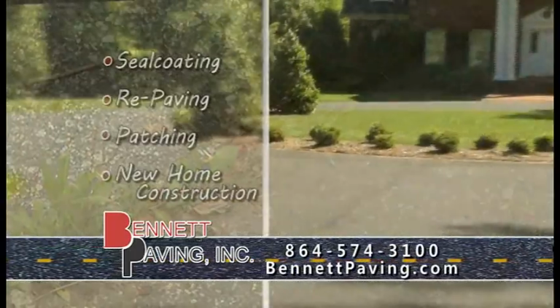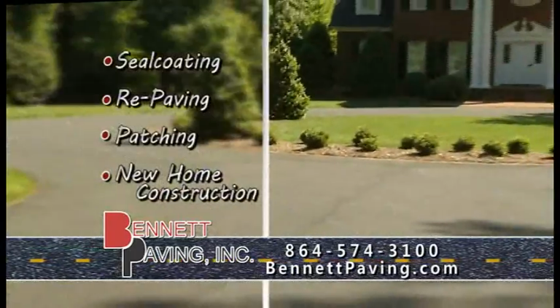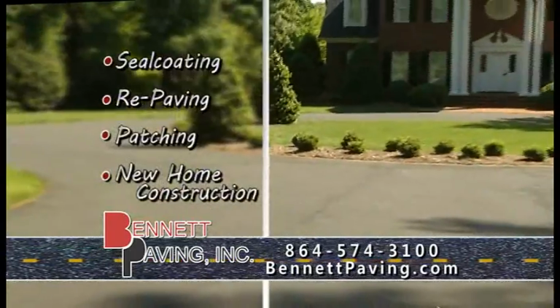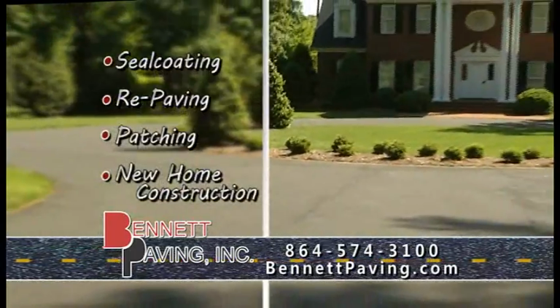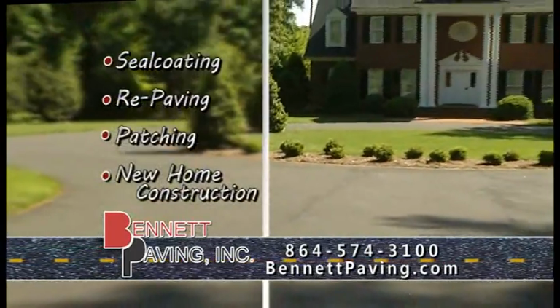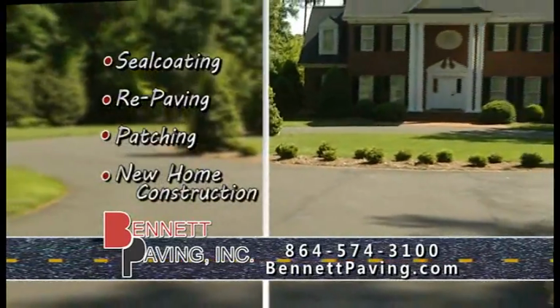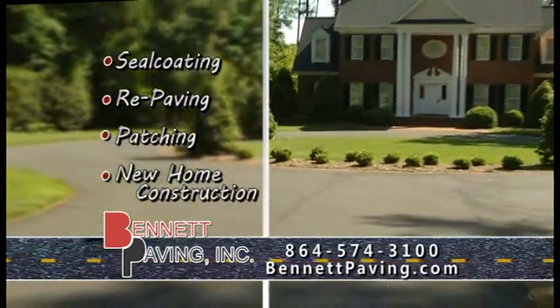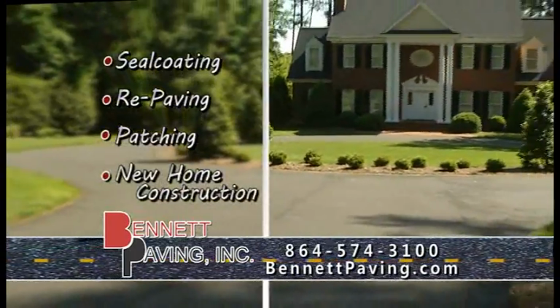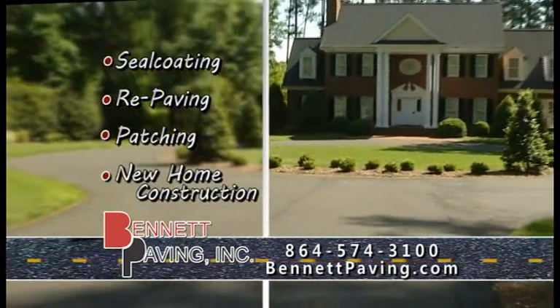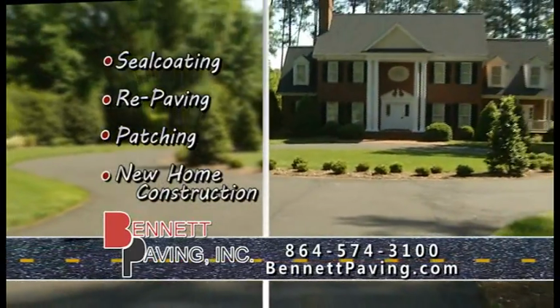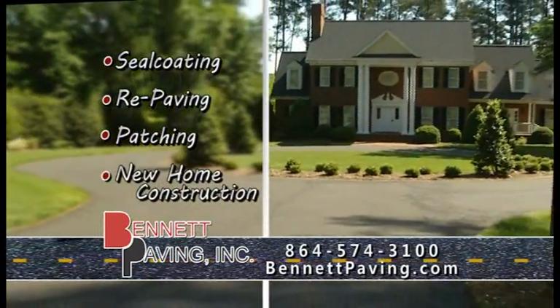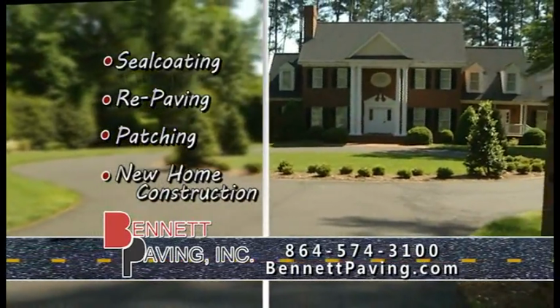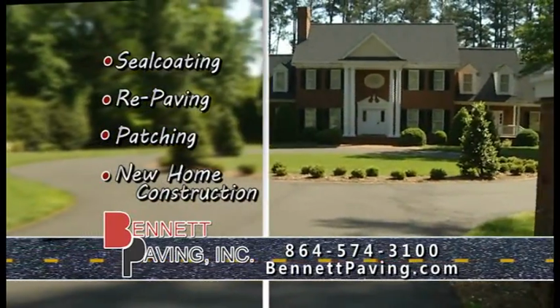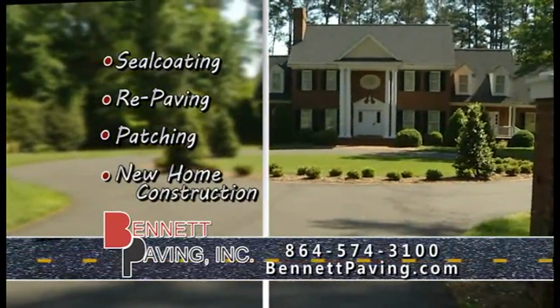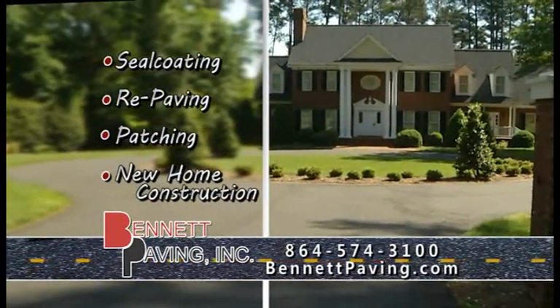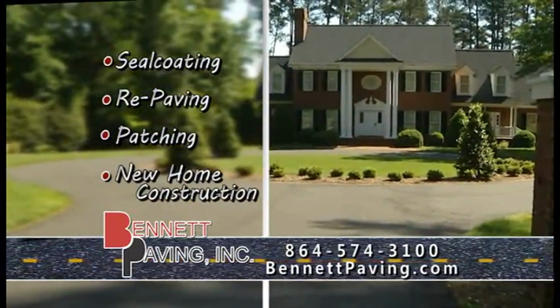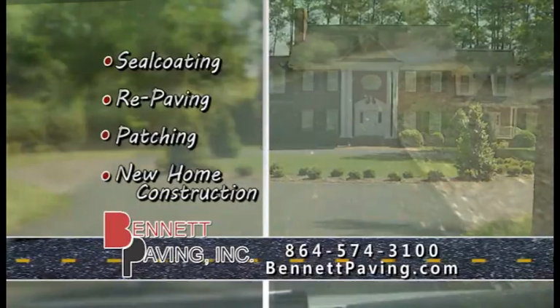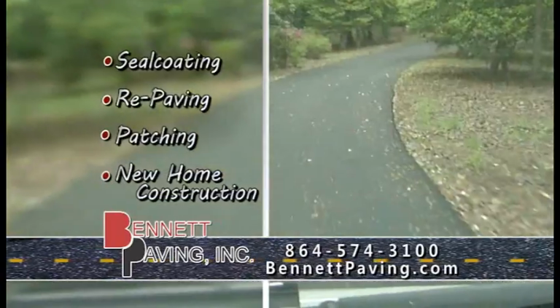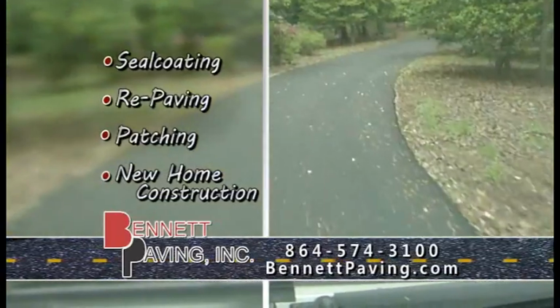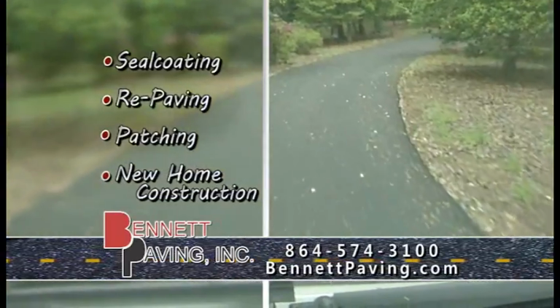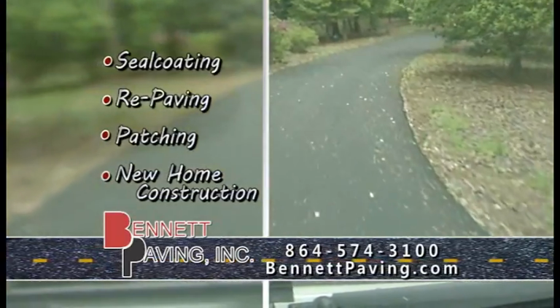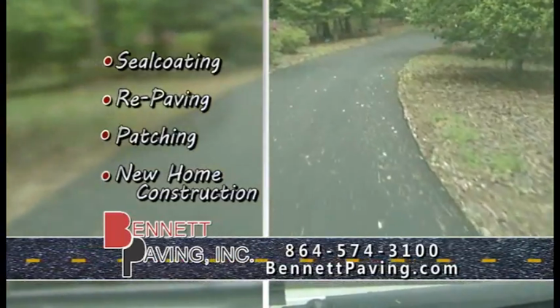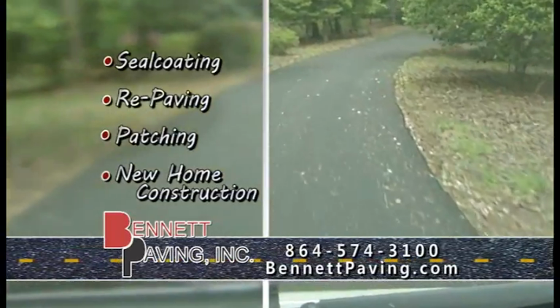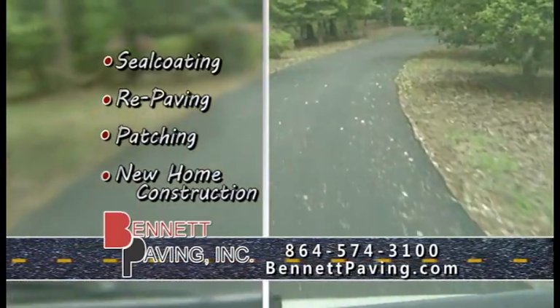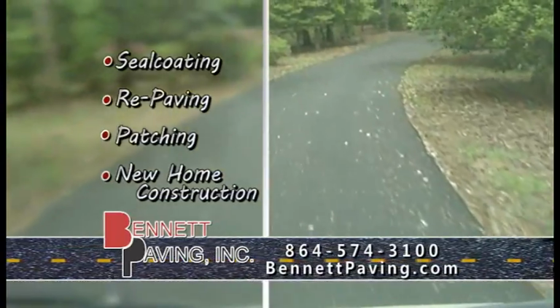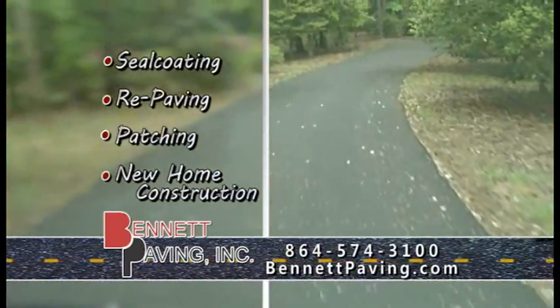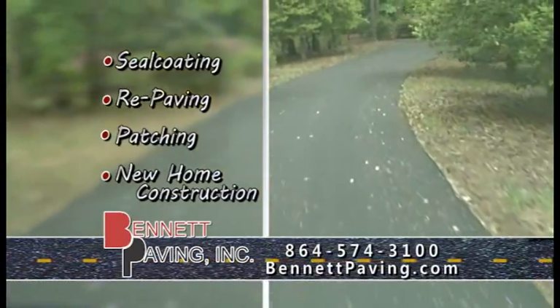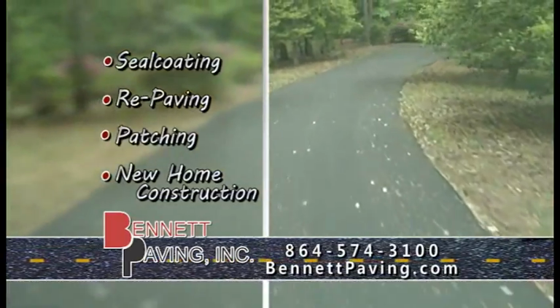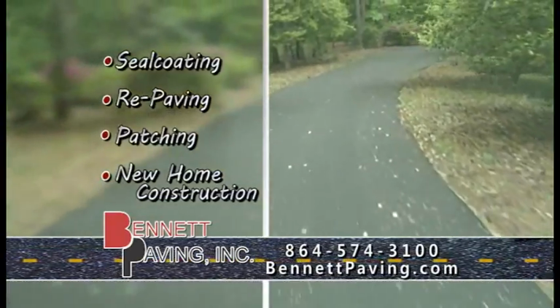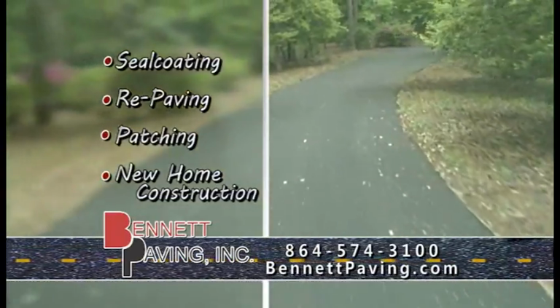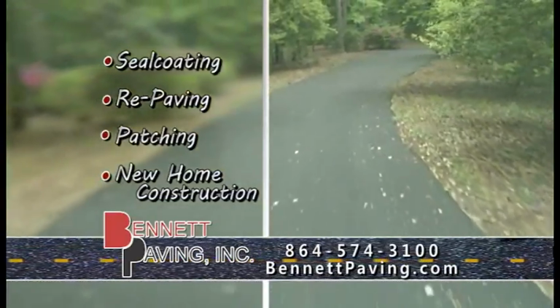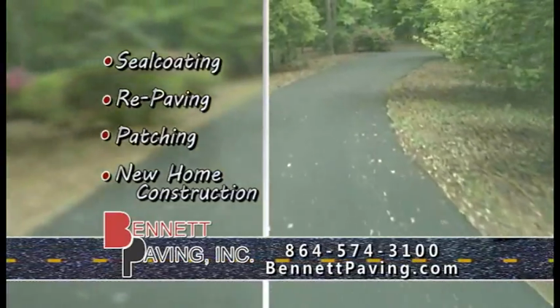Bennett Paving offers a number of quality, long-lasting residential services, including seal coating and repaving of your driveway from start to finish.